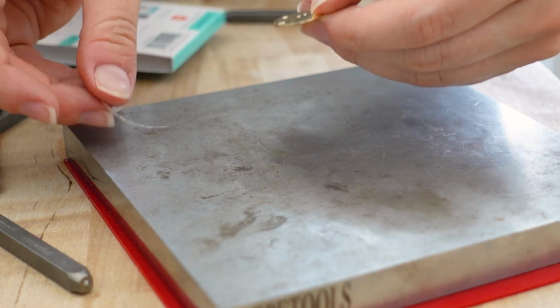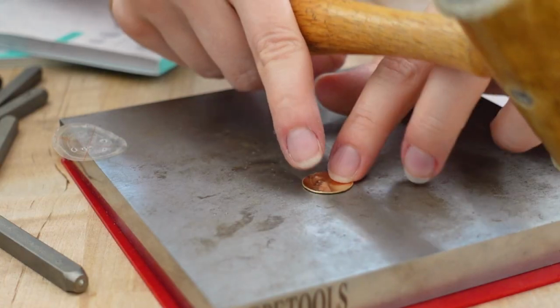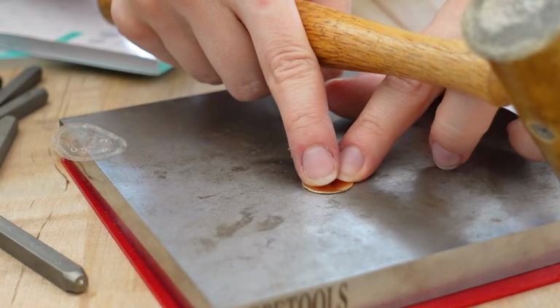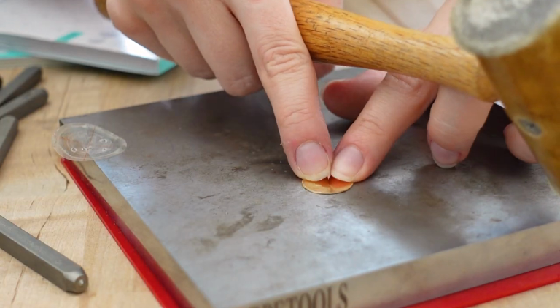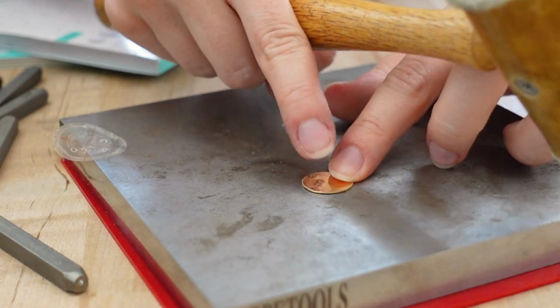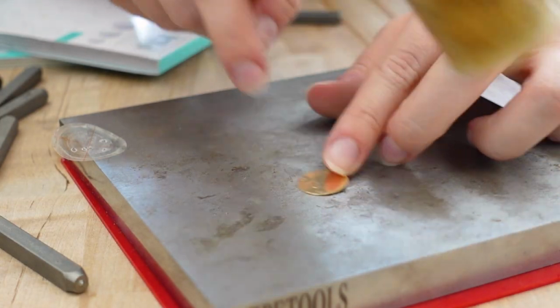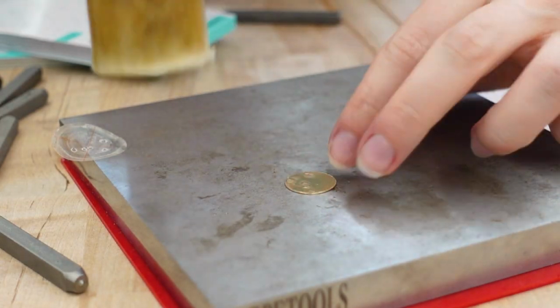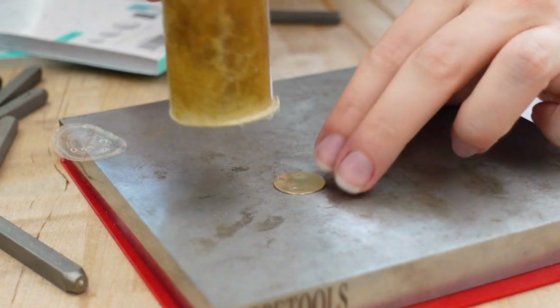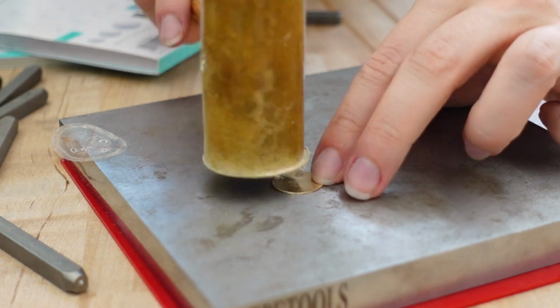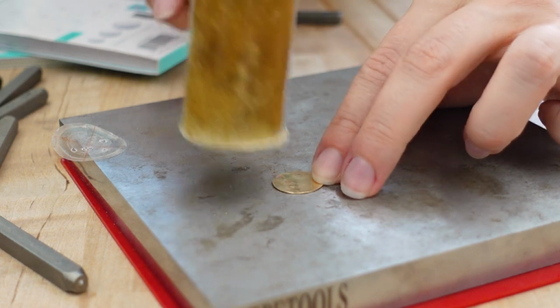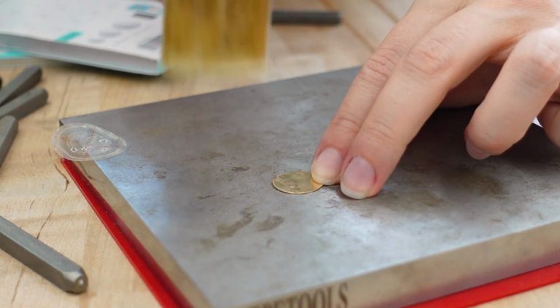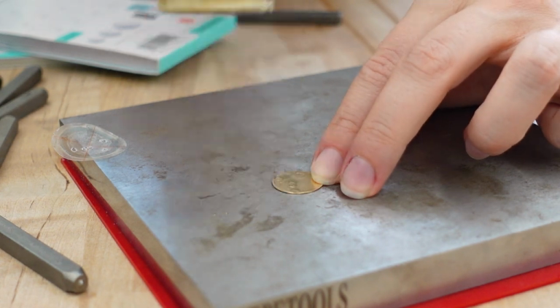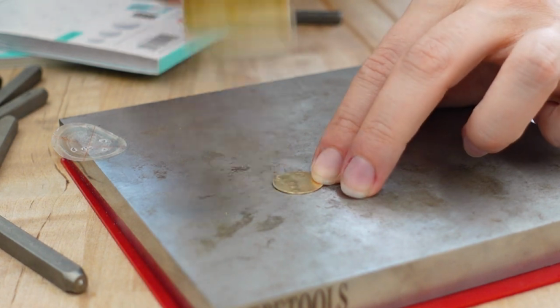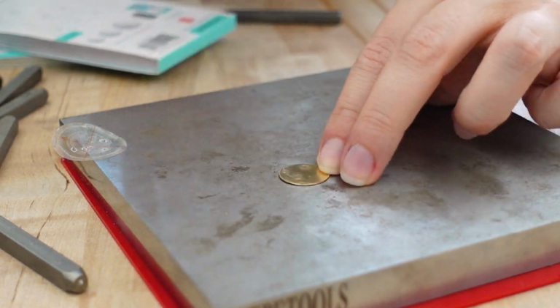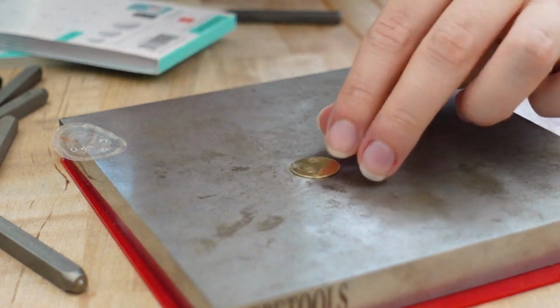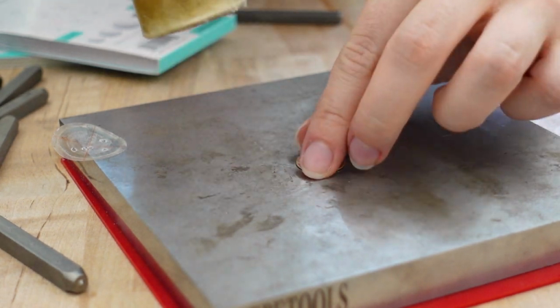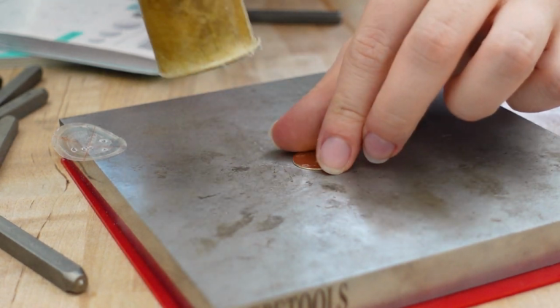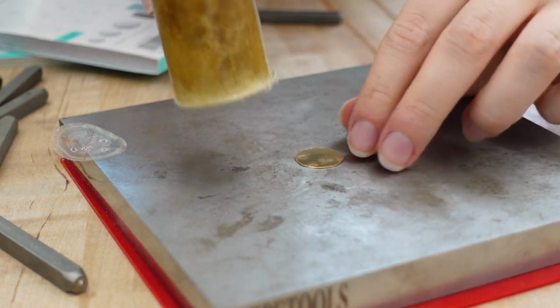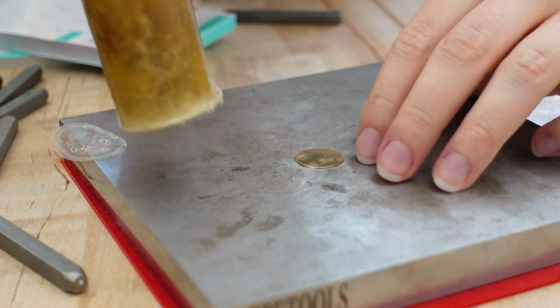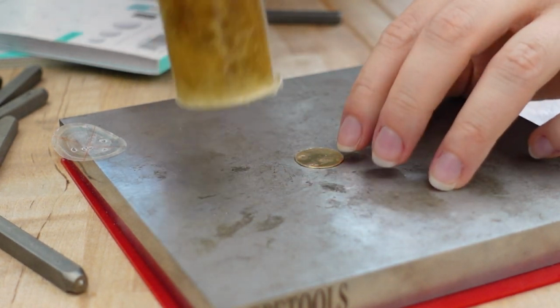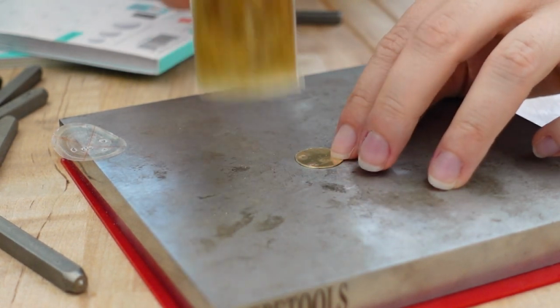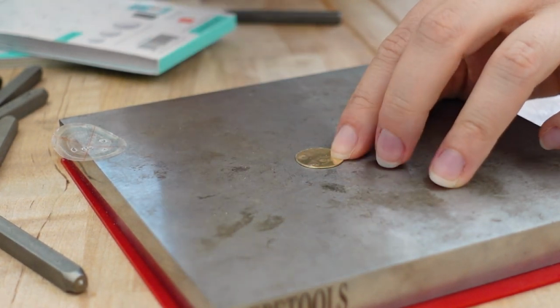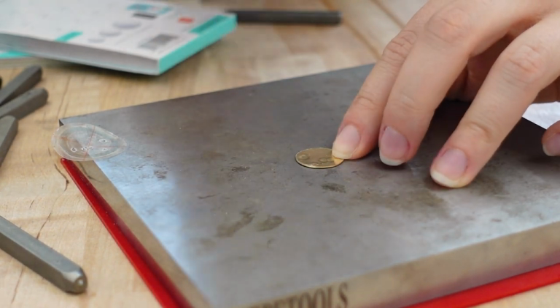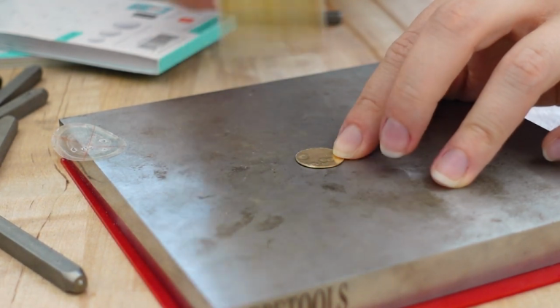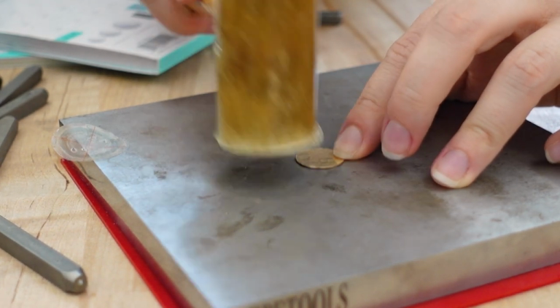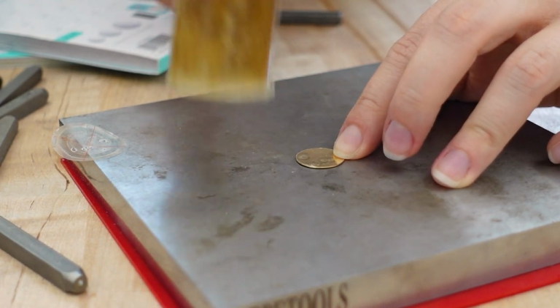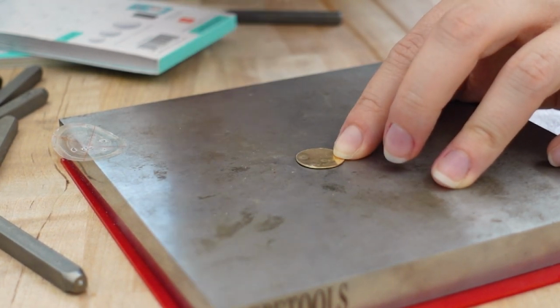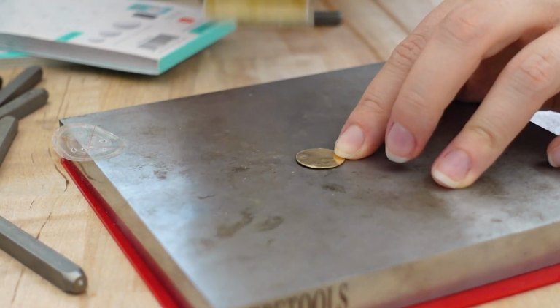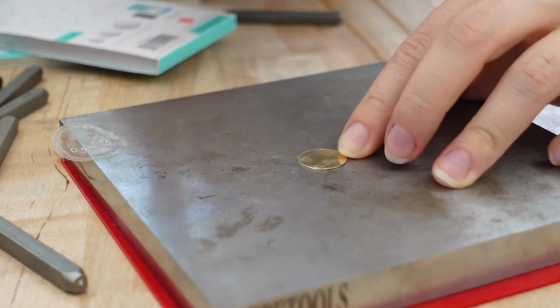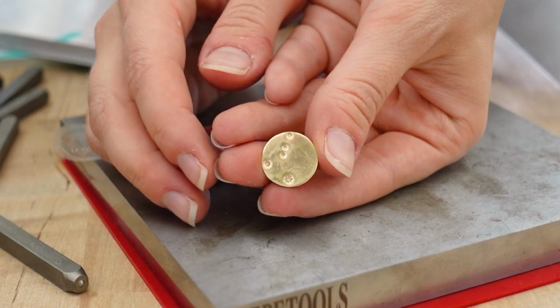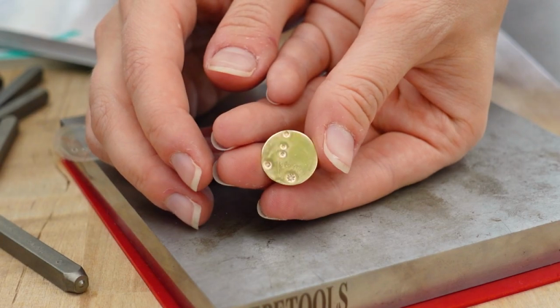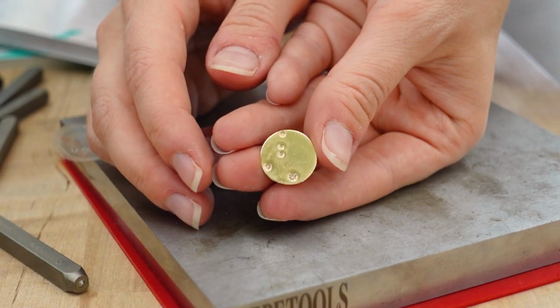I'm using a rawhide mallet to flatten the disc after stamping. And this one's ready.